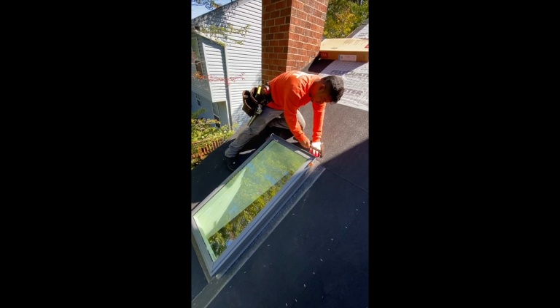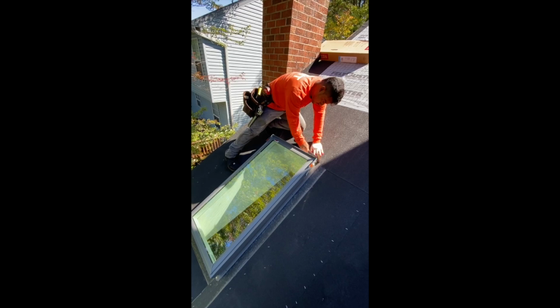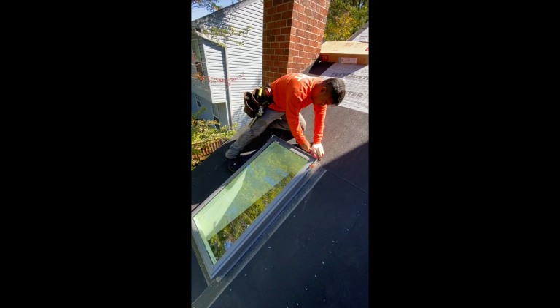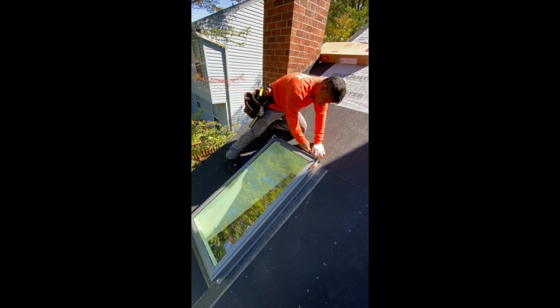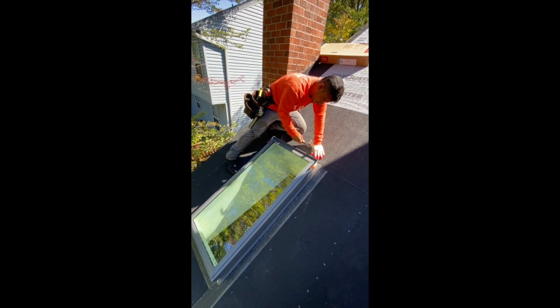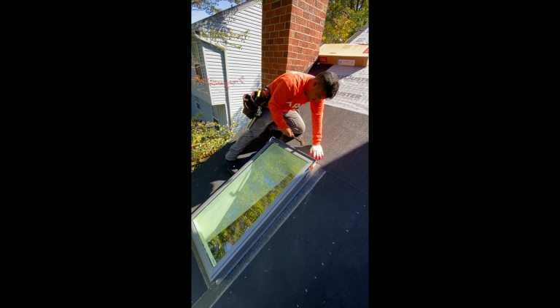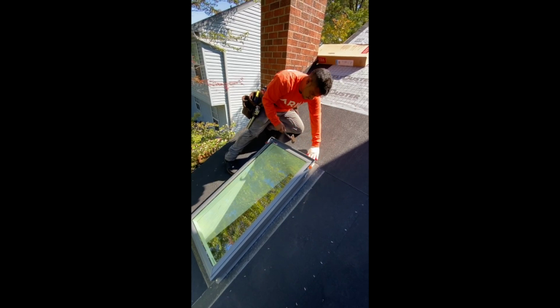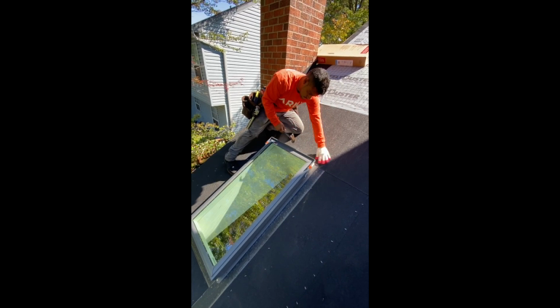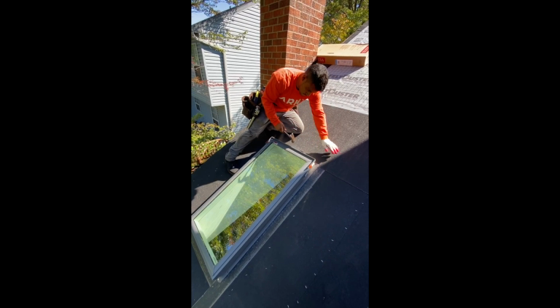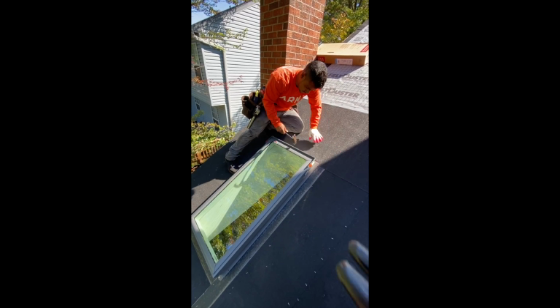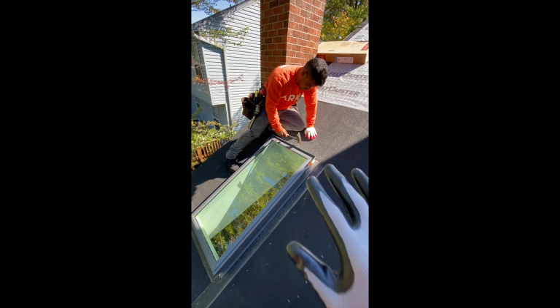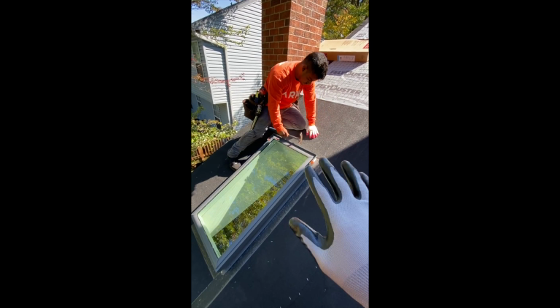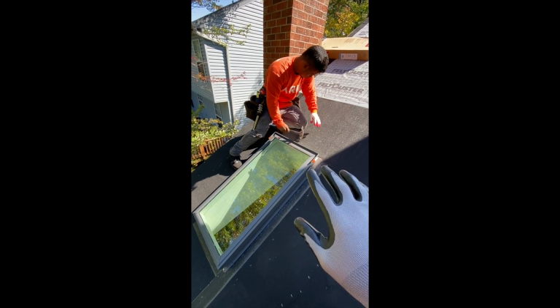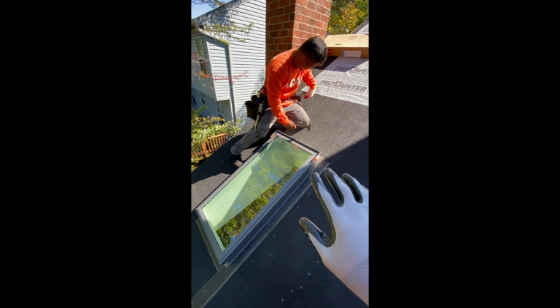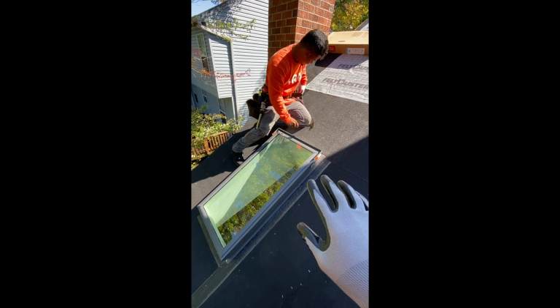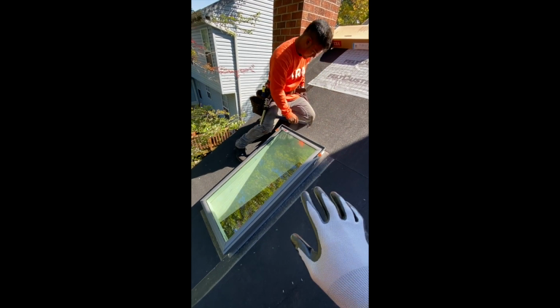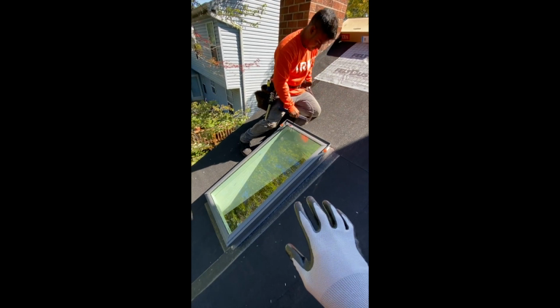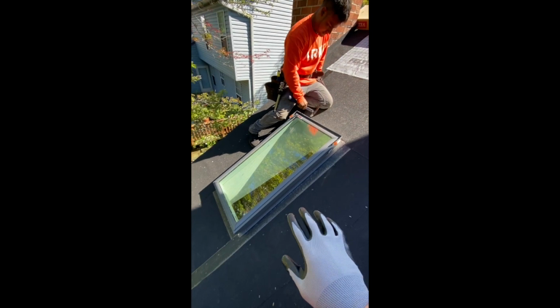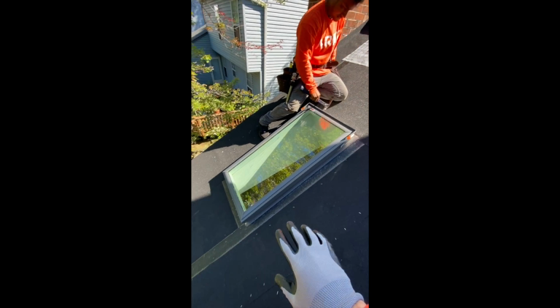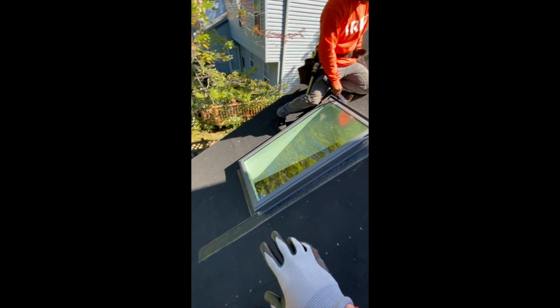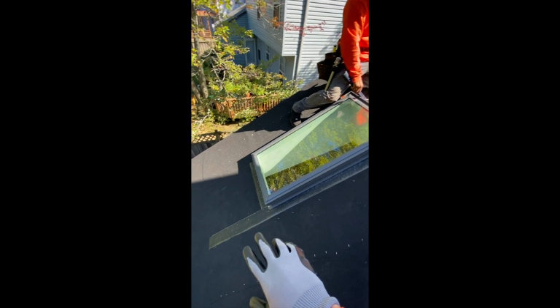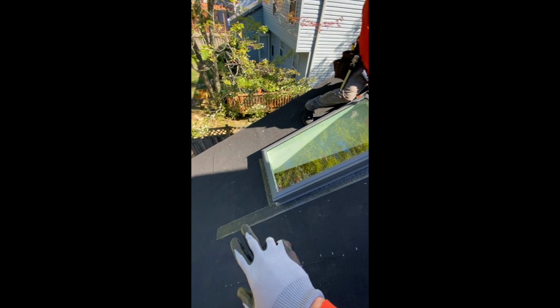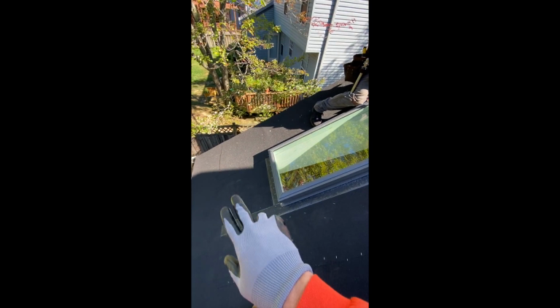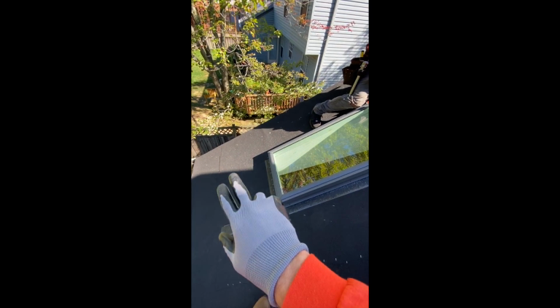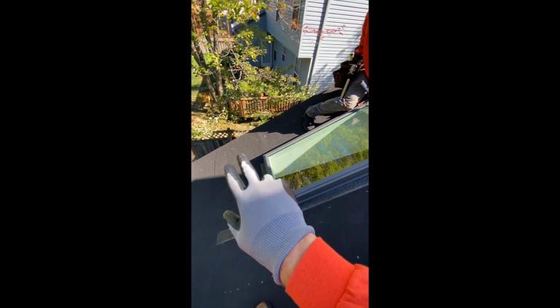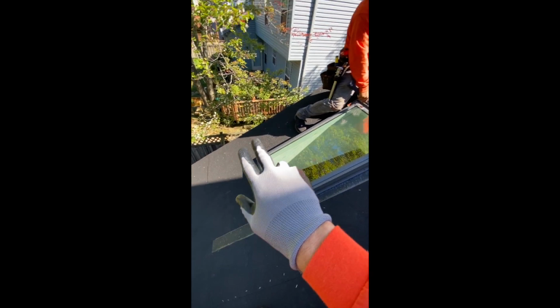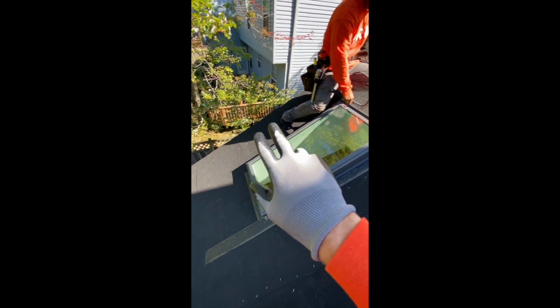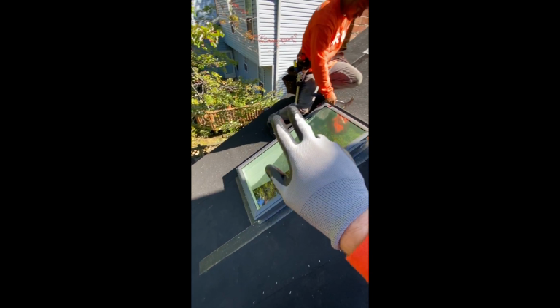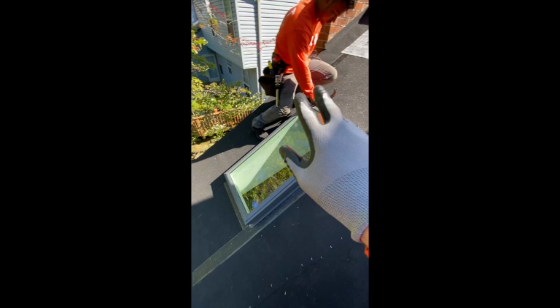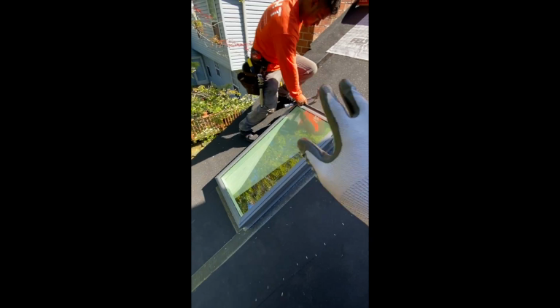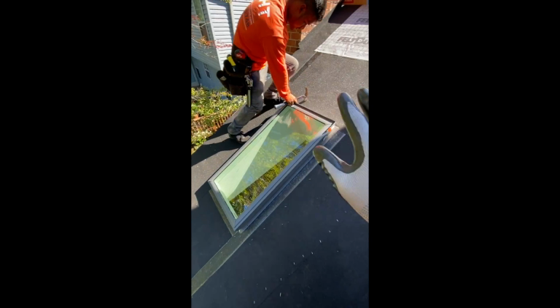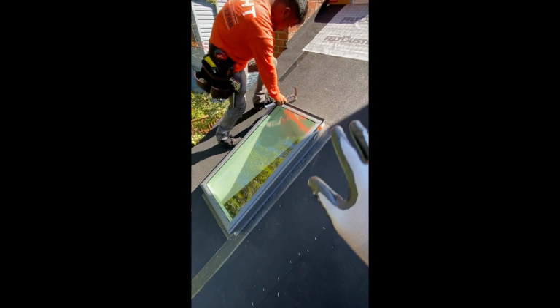Art Home Solutions, as you can see here, we have a complete leak barrier going around this entire skylight here.